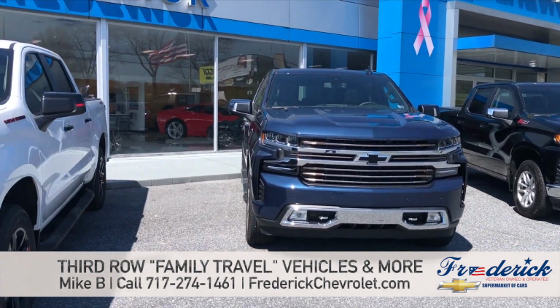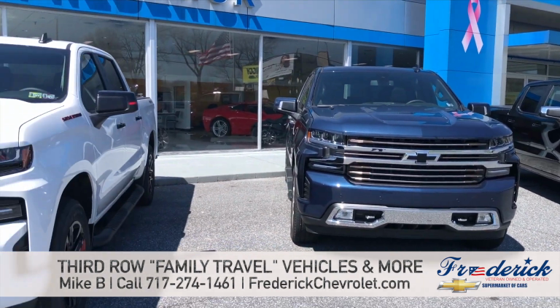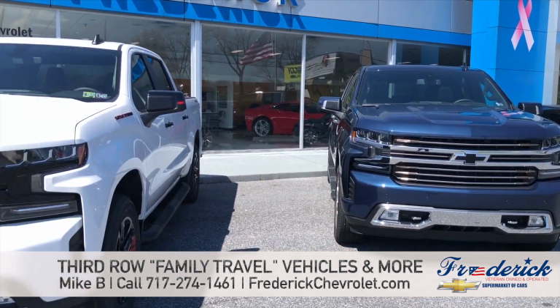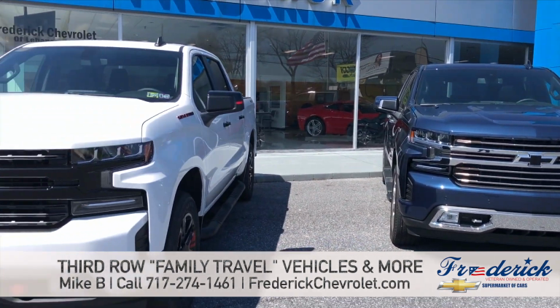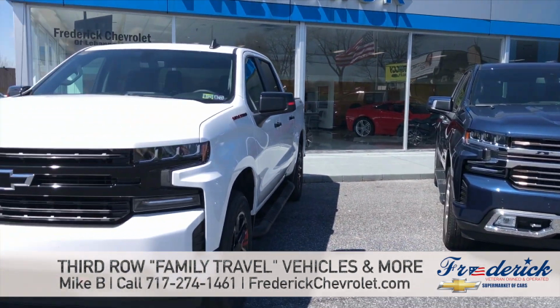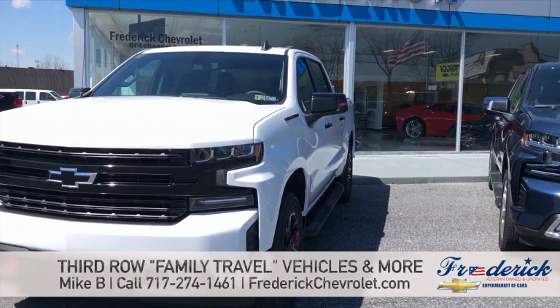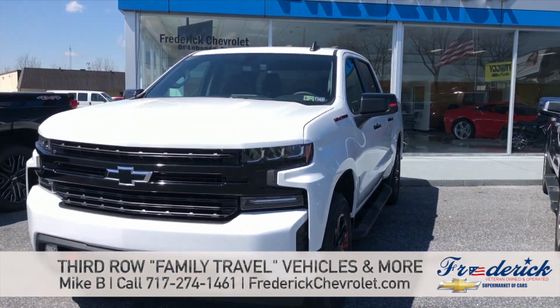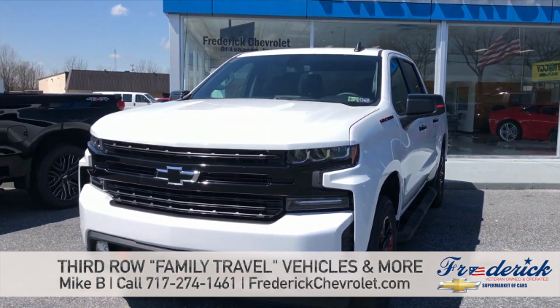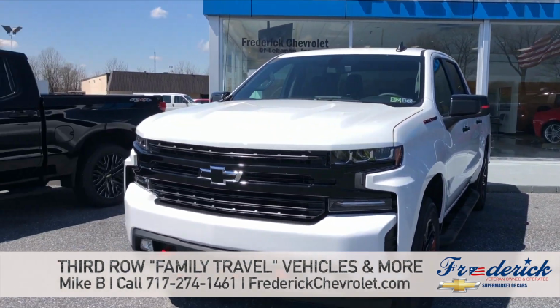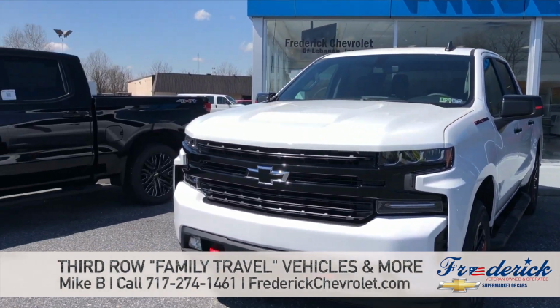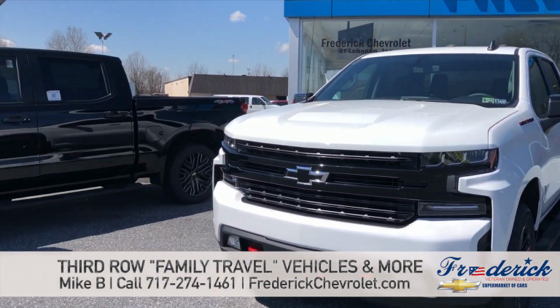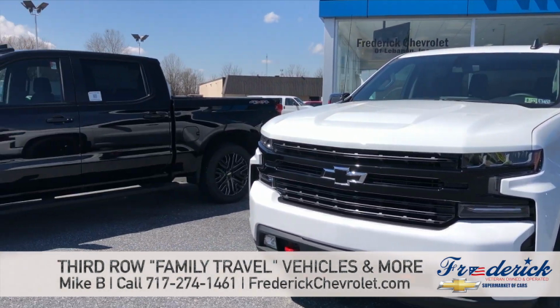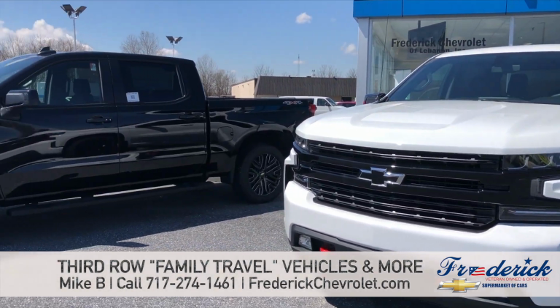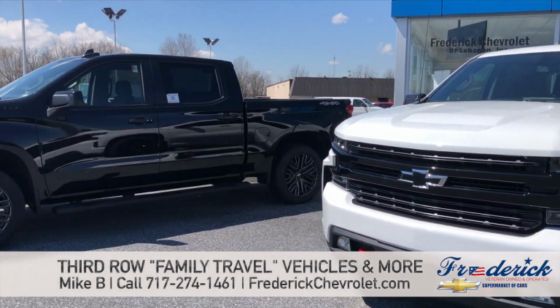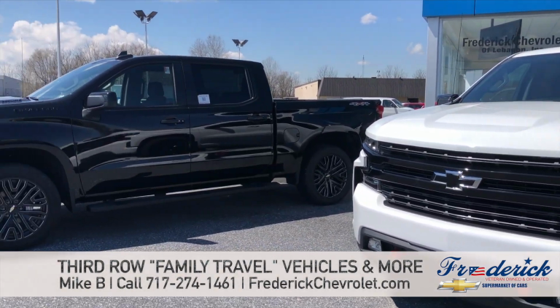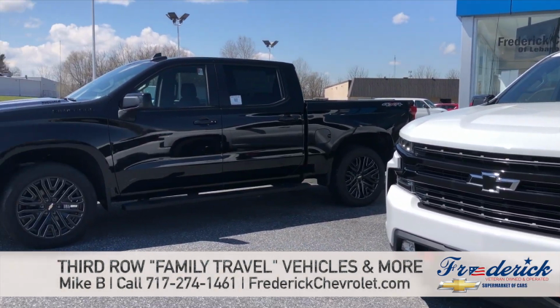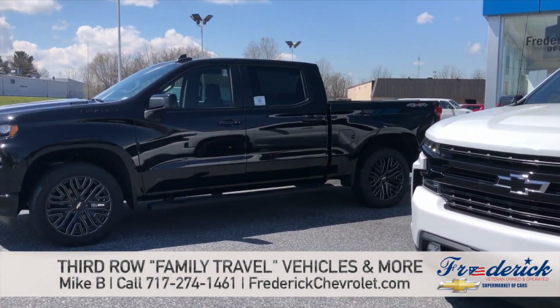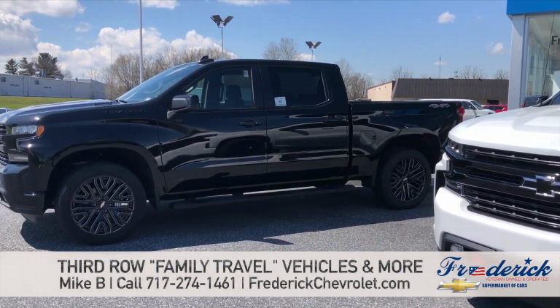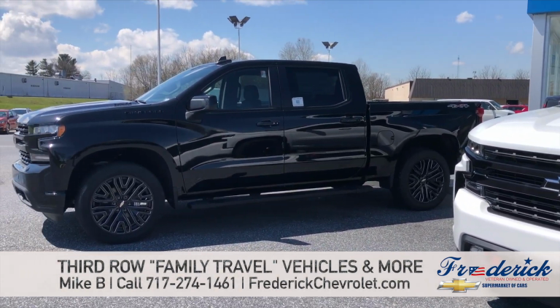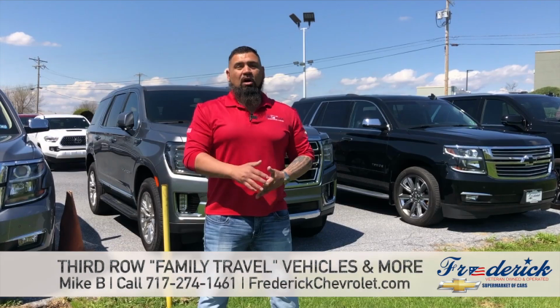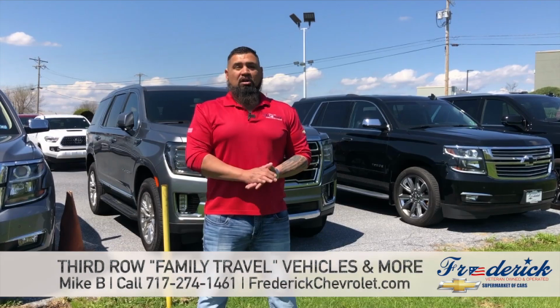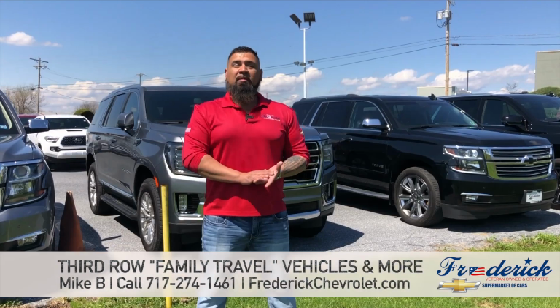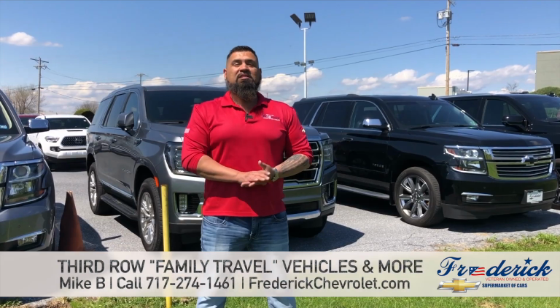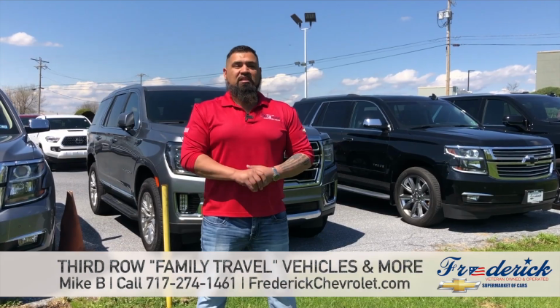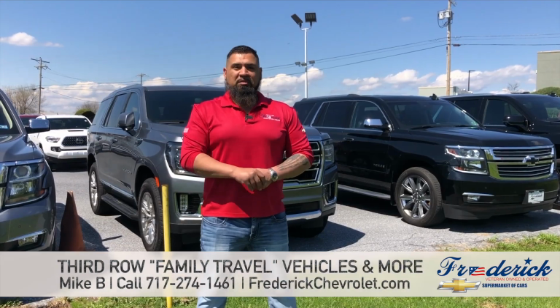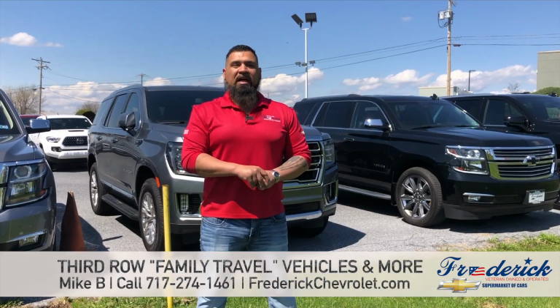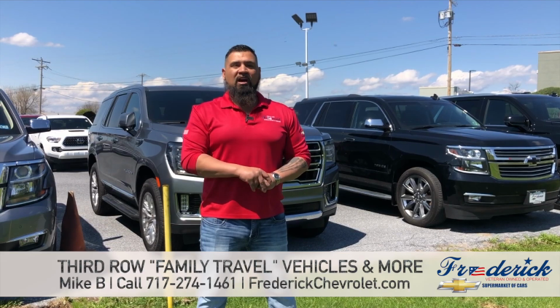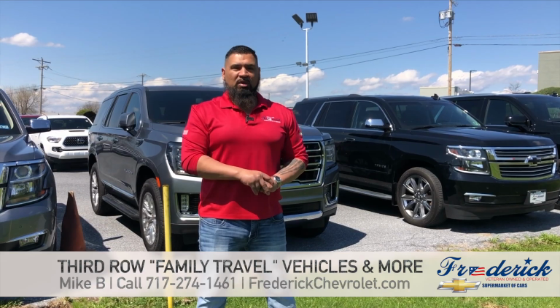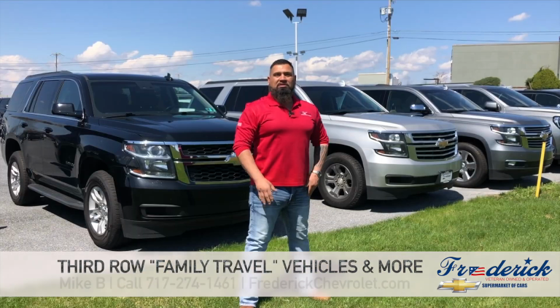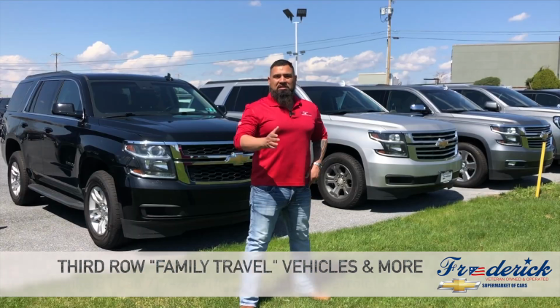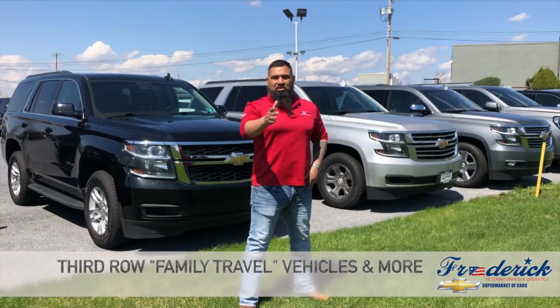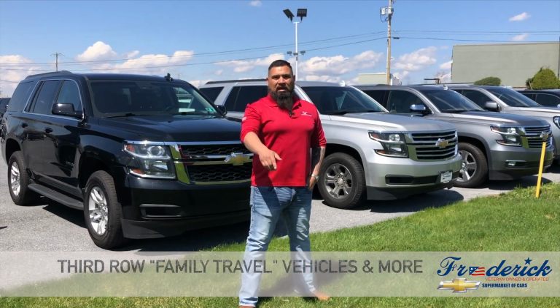You want to have fun this year, guys? We have the vehicles to get you there. Just give us a call or come in and see us. We'd be glad to help you. We'll see you soon, guys.